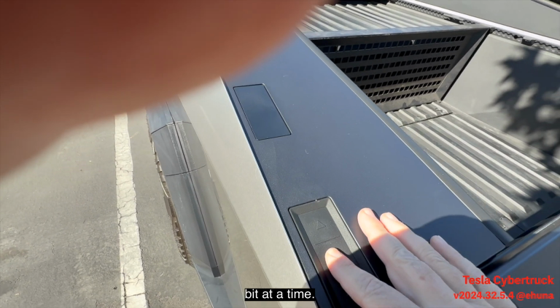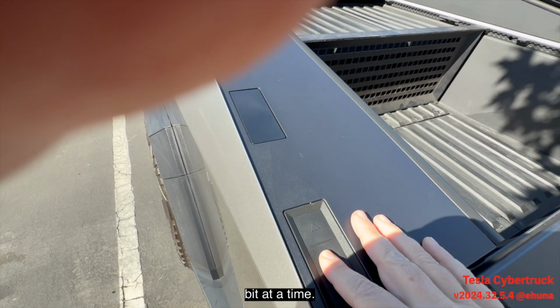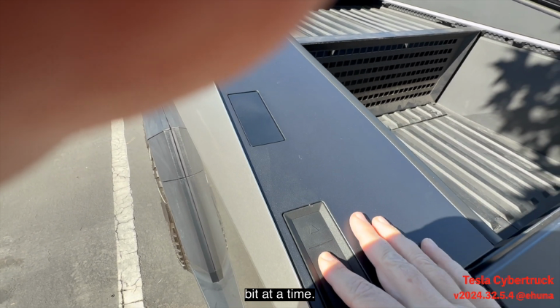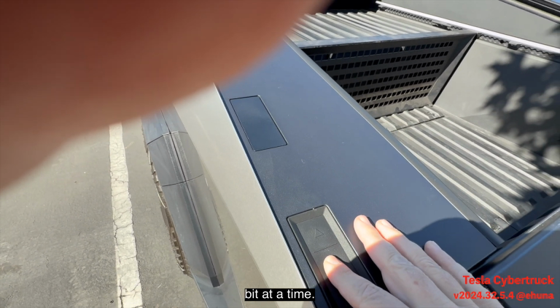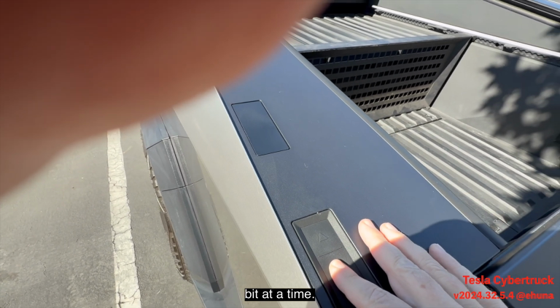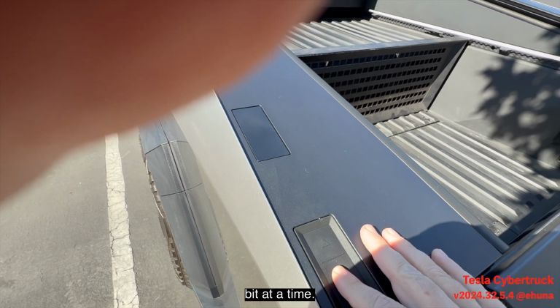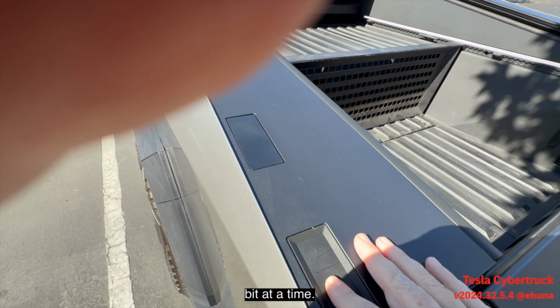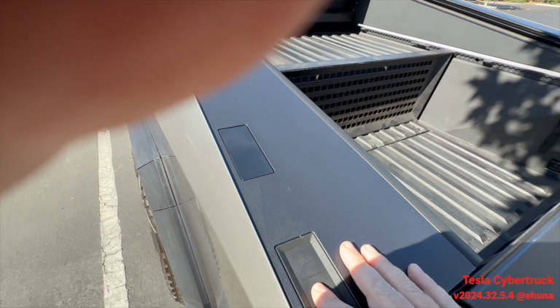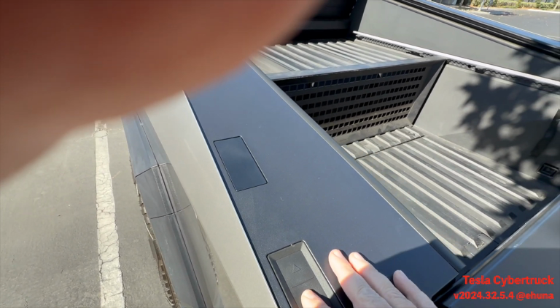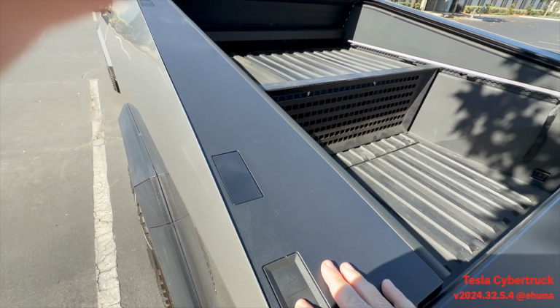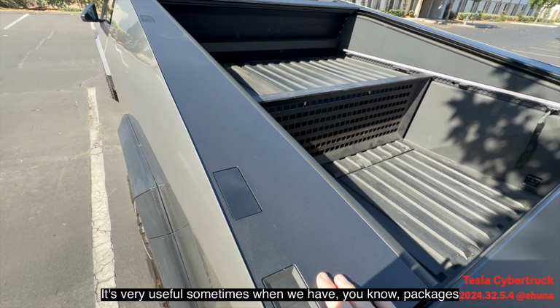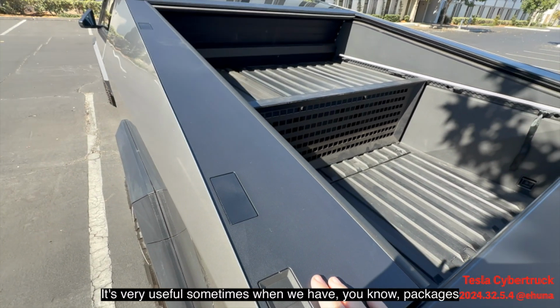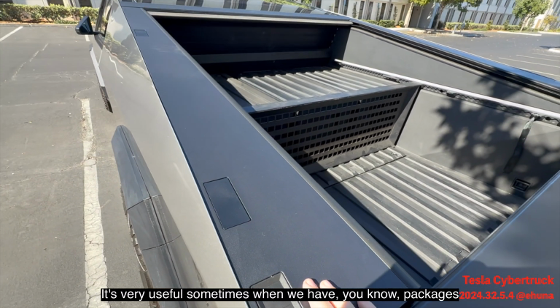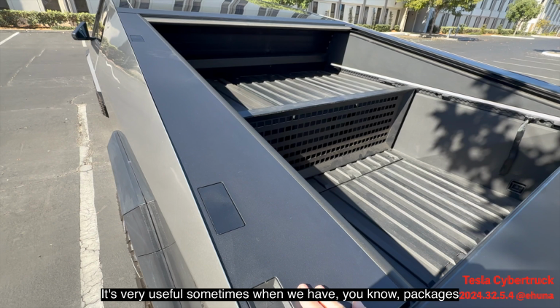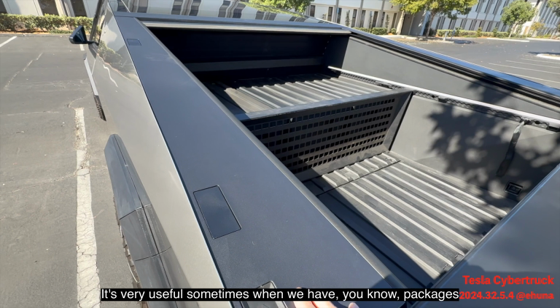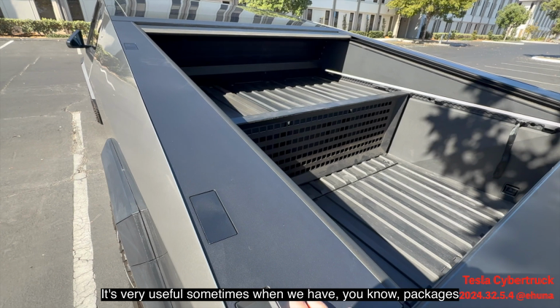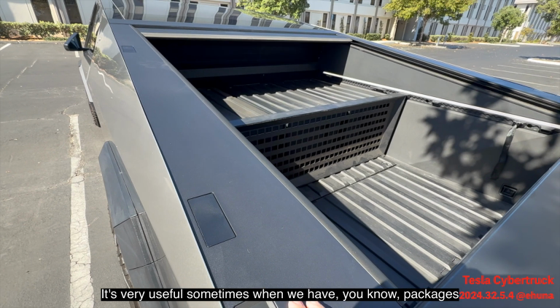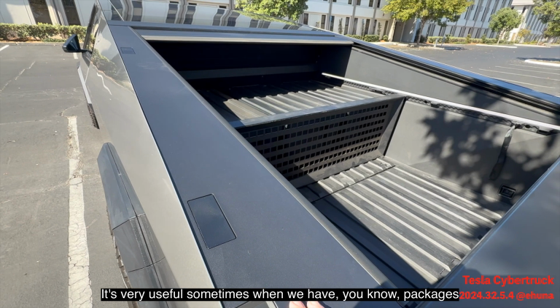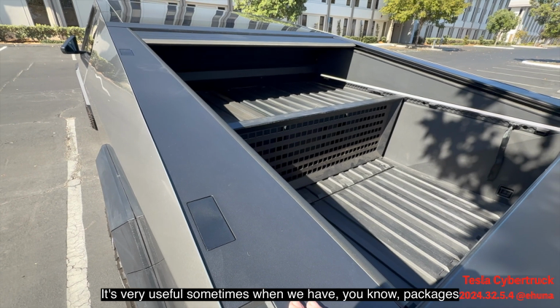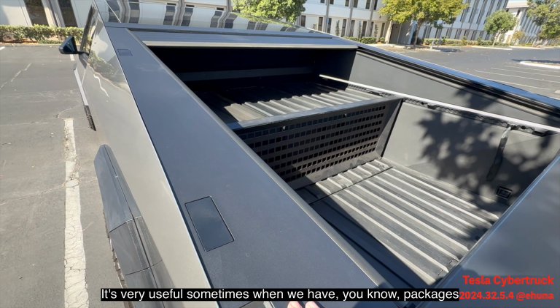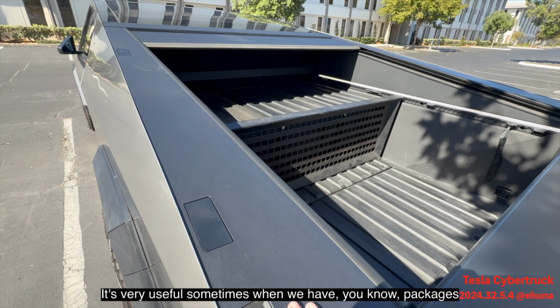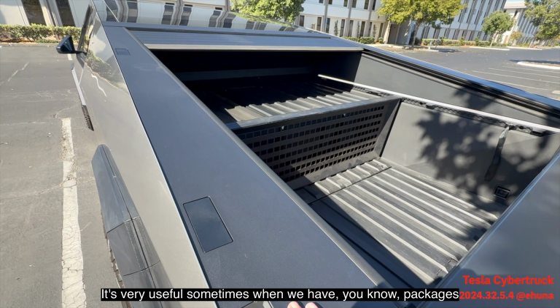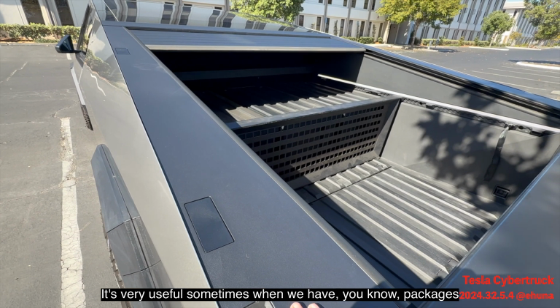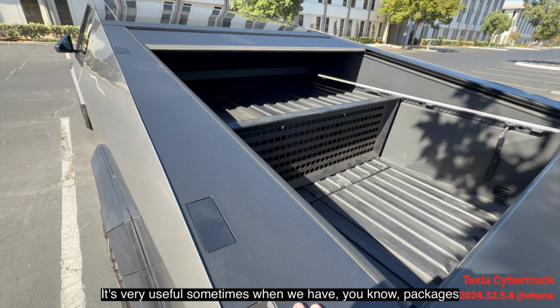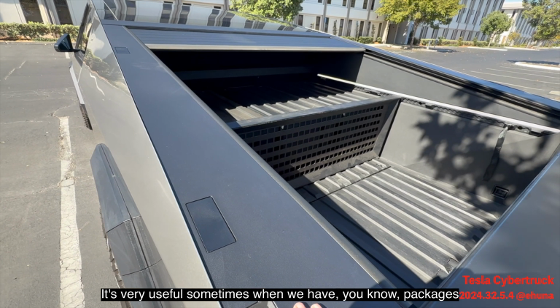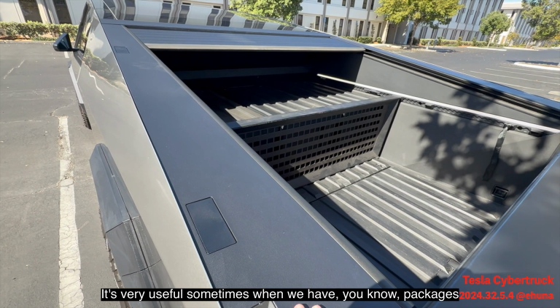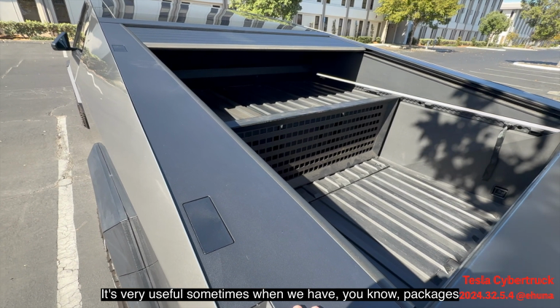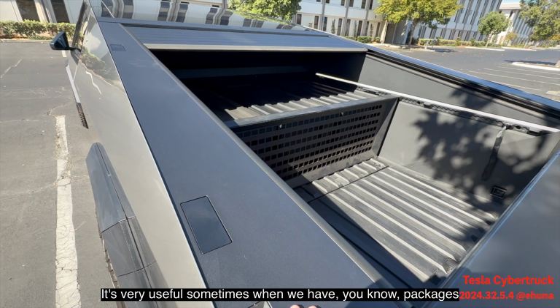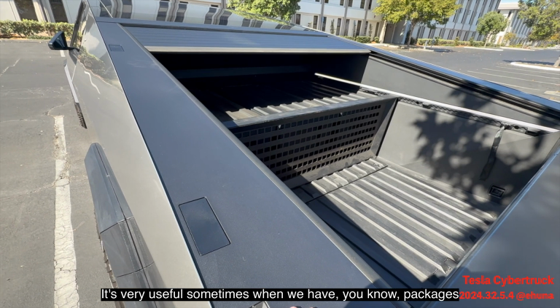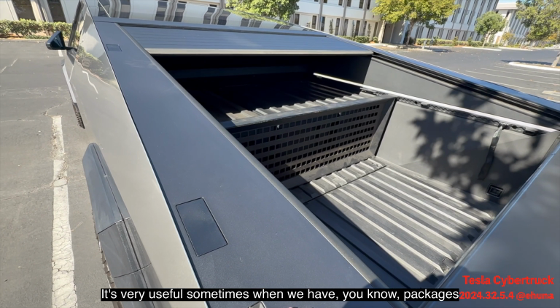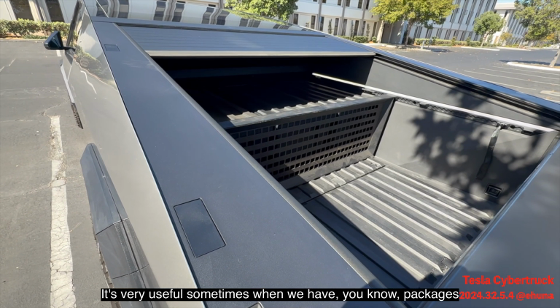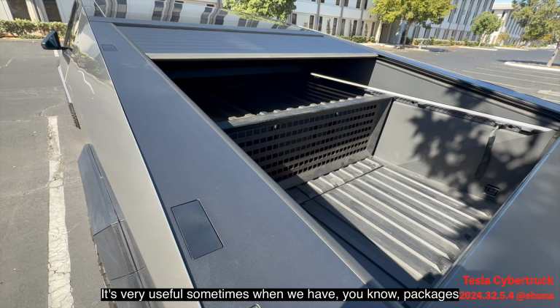There's a vault cargo divider right there. I can also press the button to move it a little bit at a time, which is very useful when you have packages and want to make sure they're in place and don't move.